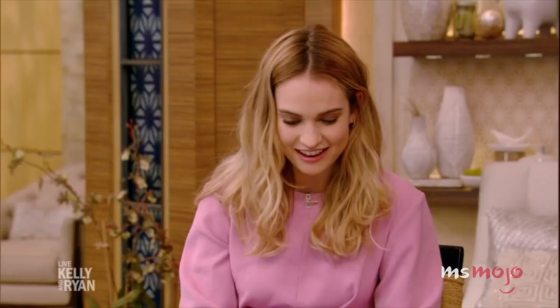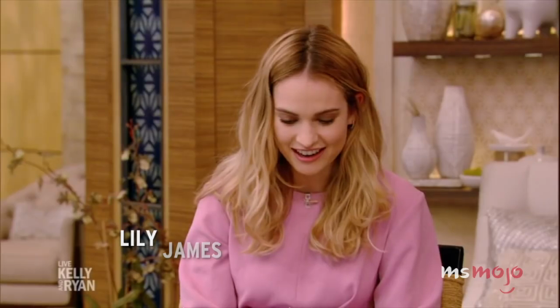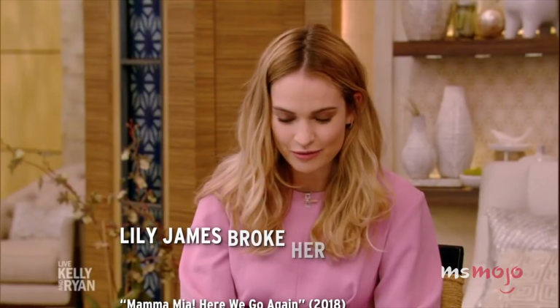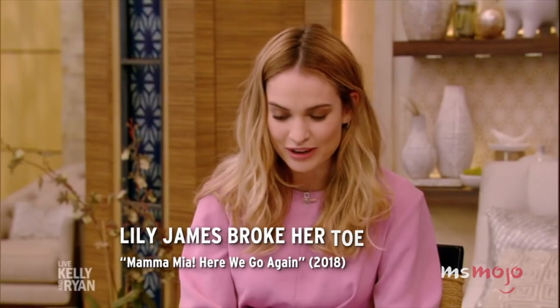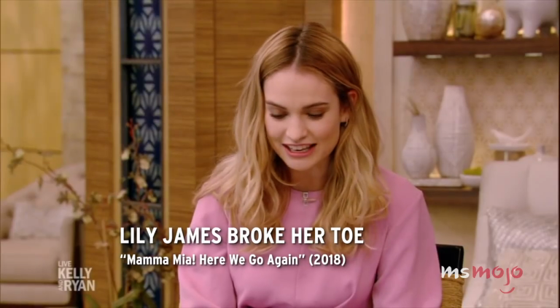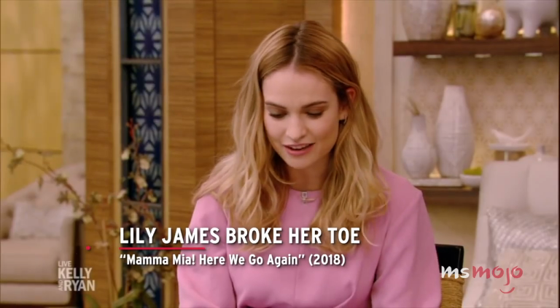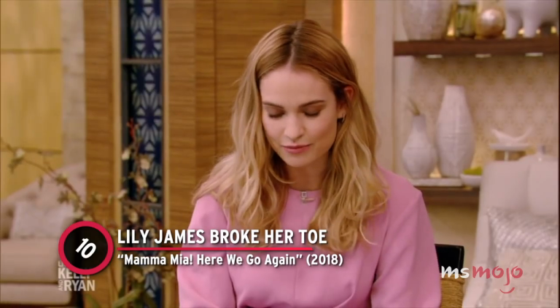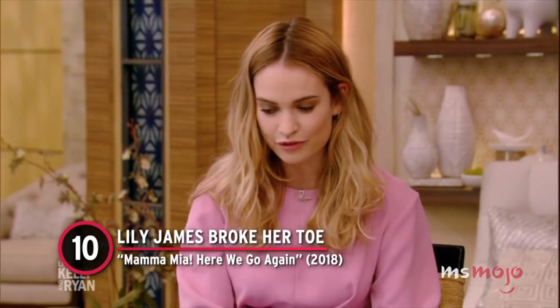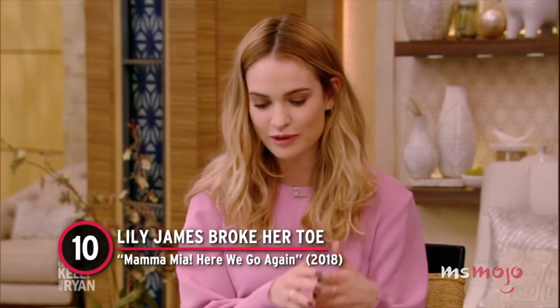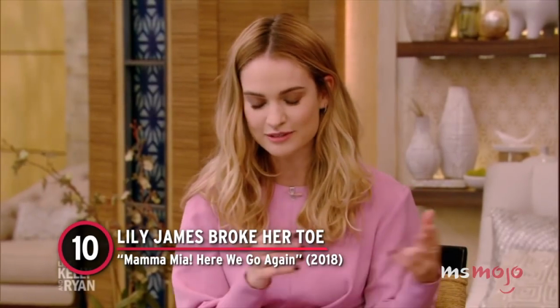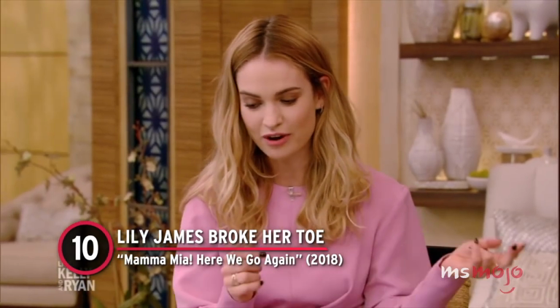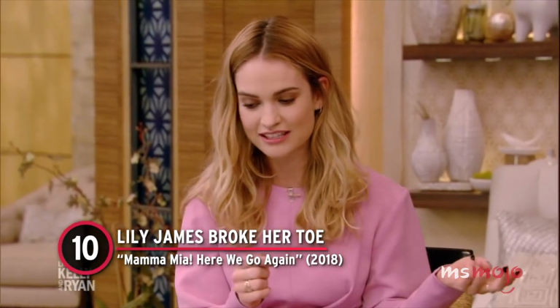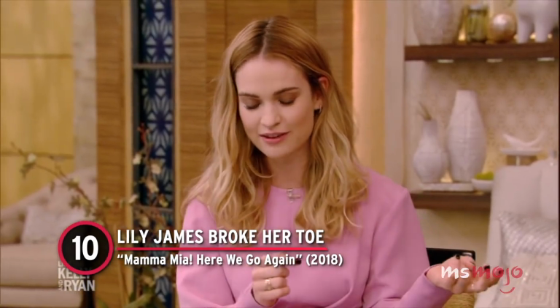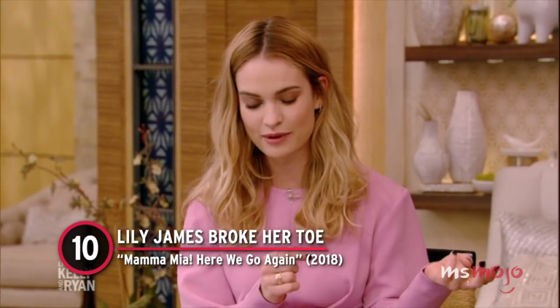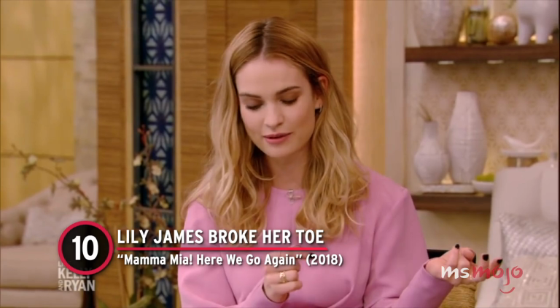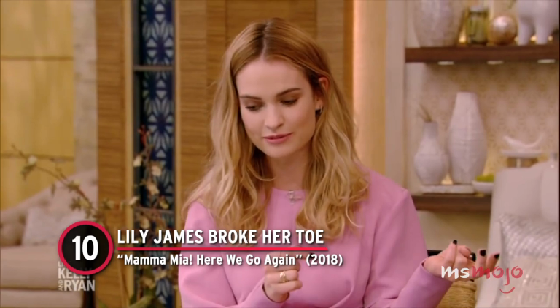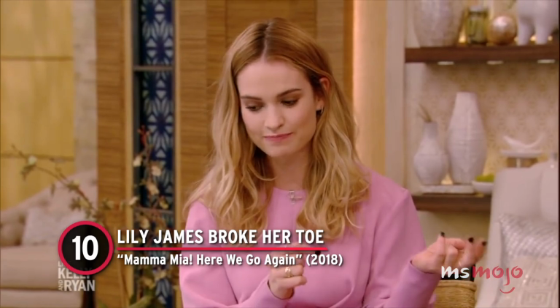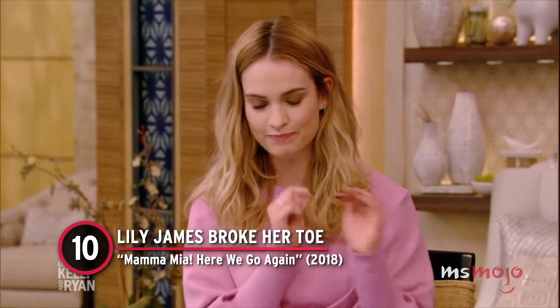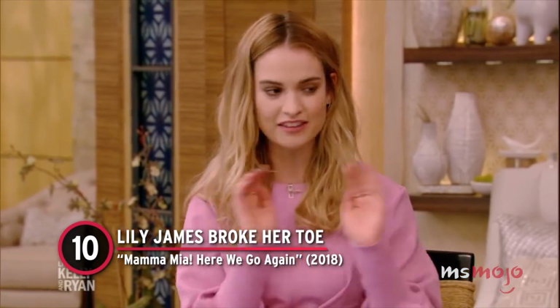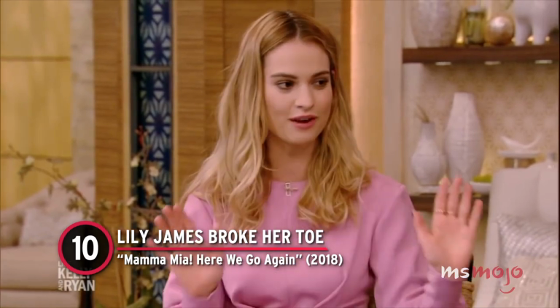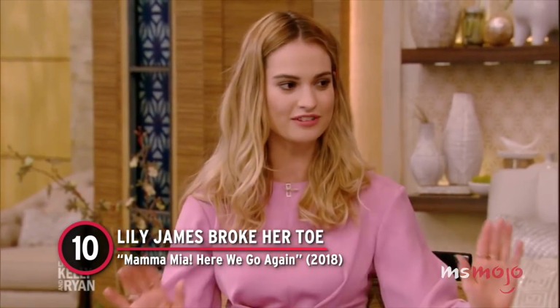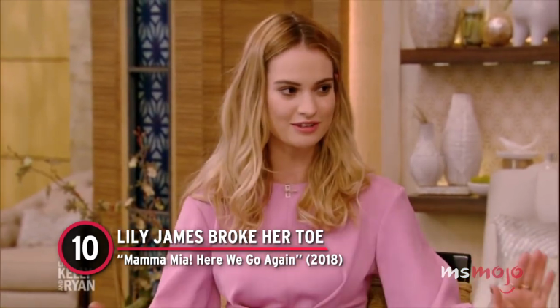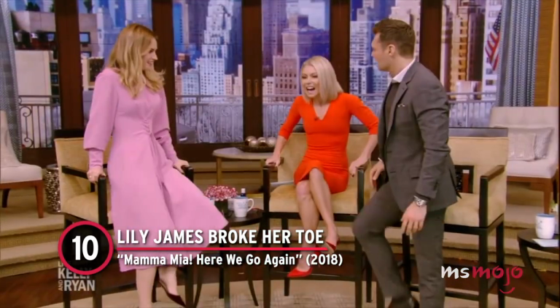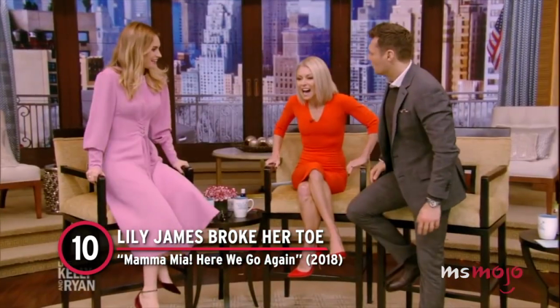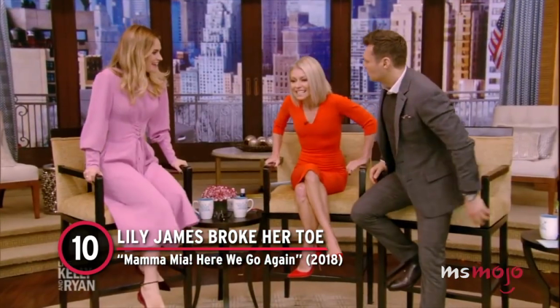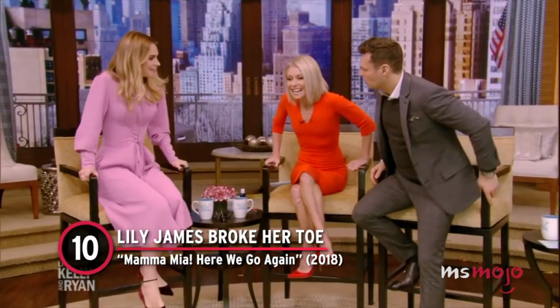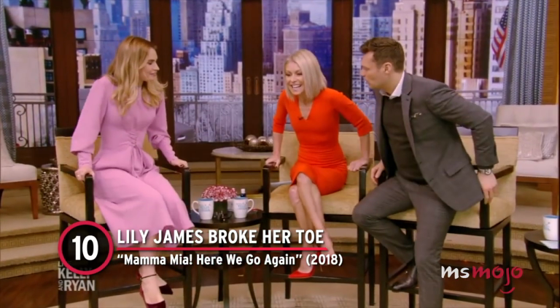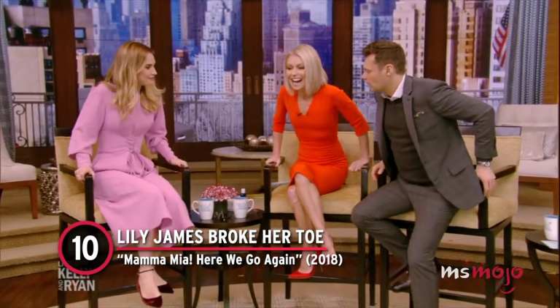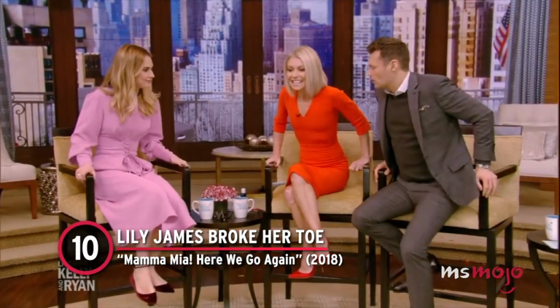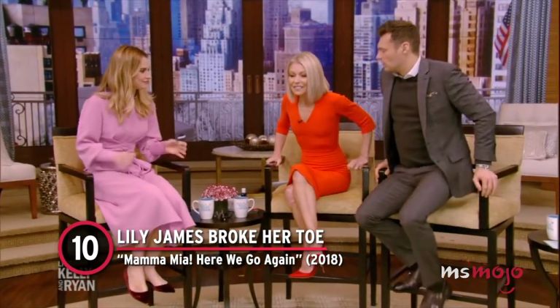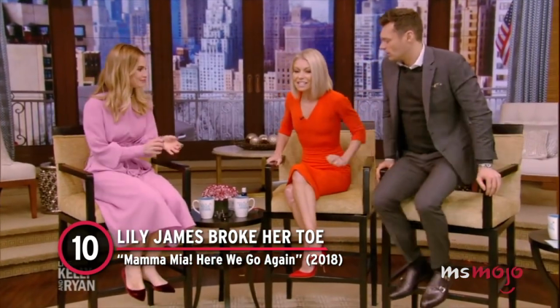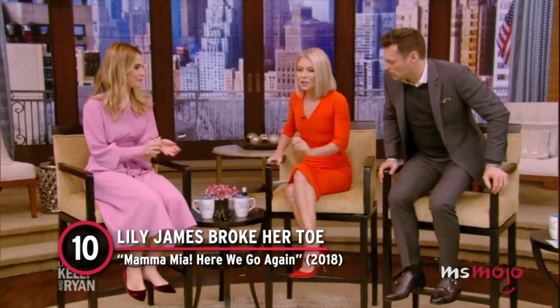Number 10: Lily James Broke Her Toe. Mamma Mia: Here We Go Again. I'm incredibly clumsy as it is, but I was filming and I had to run into a scene at pace and I just sort of ran straight into a lighting stand.